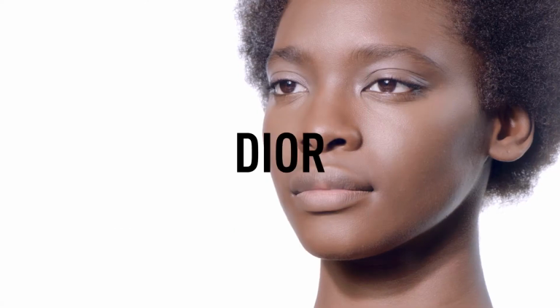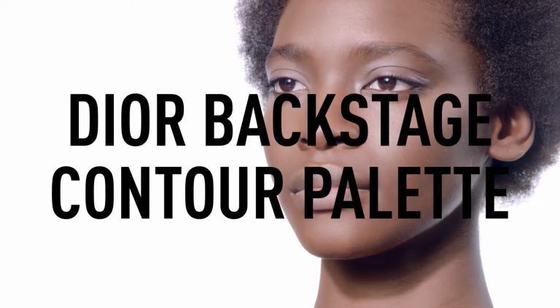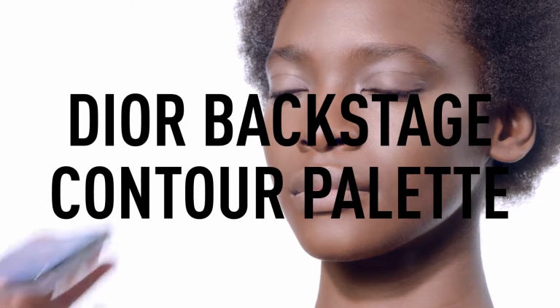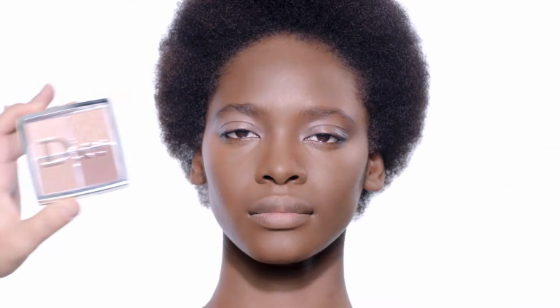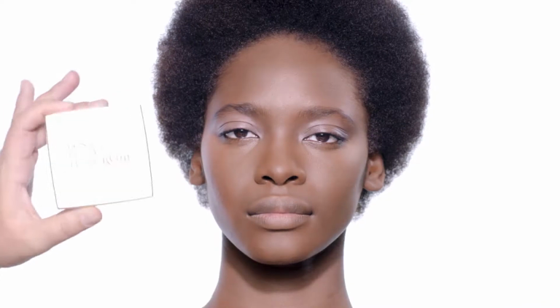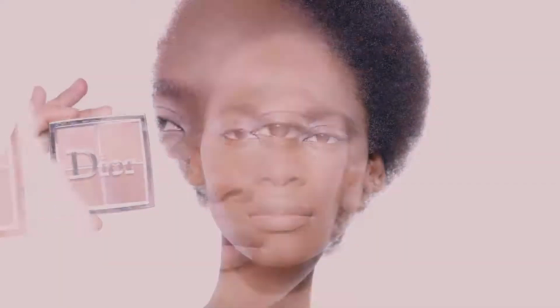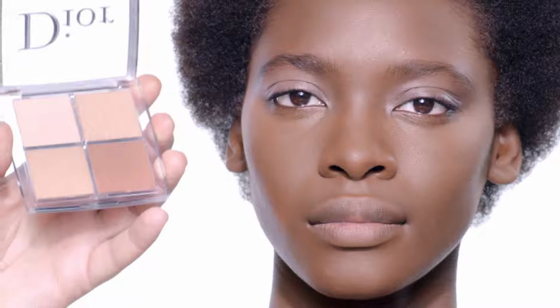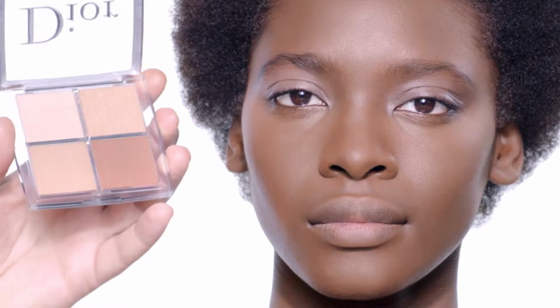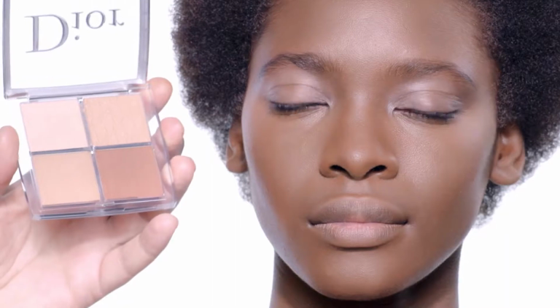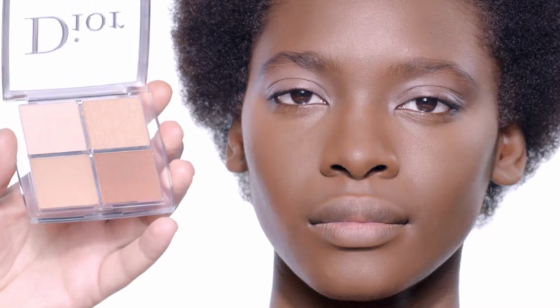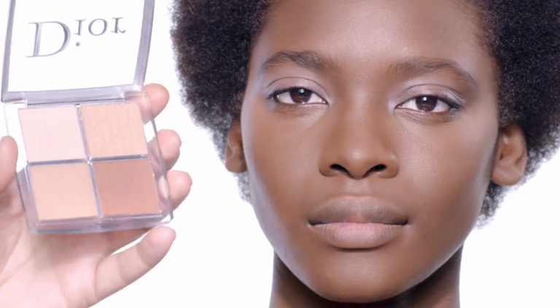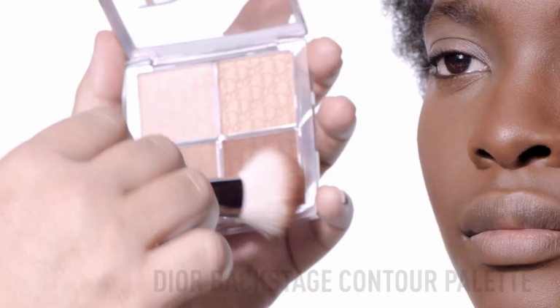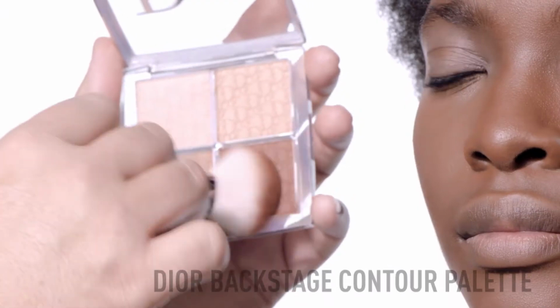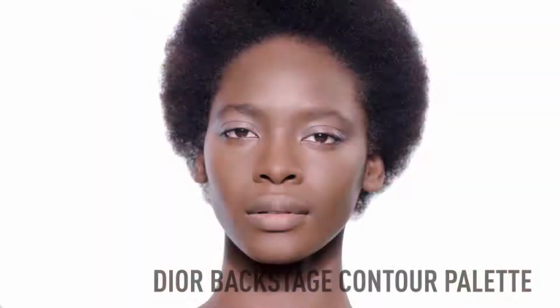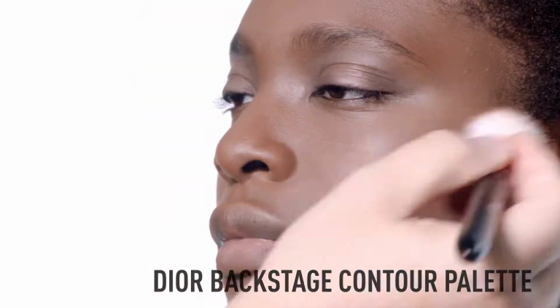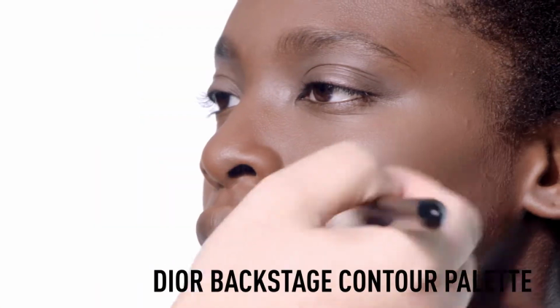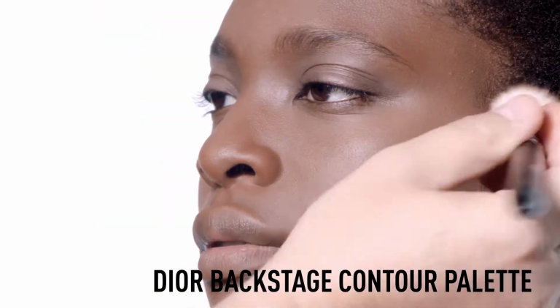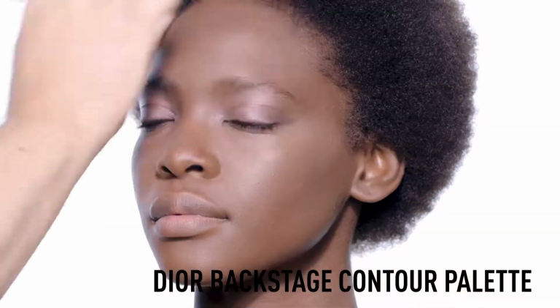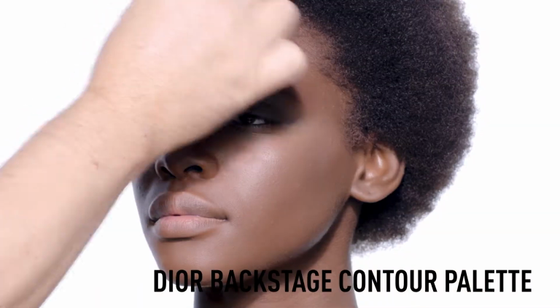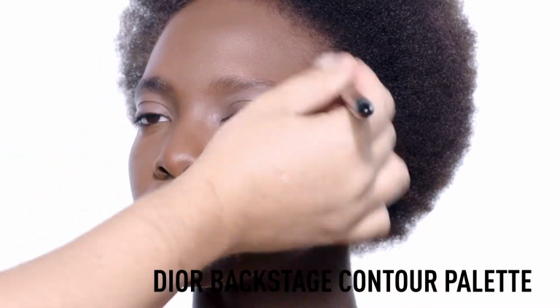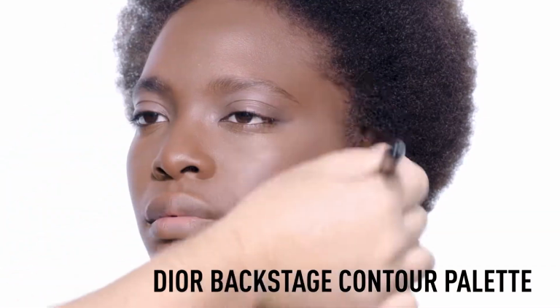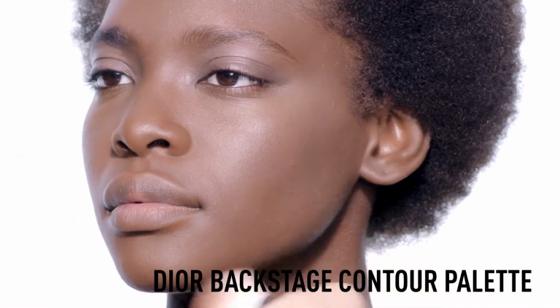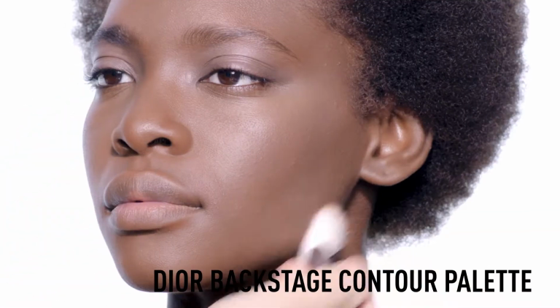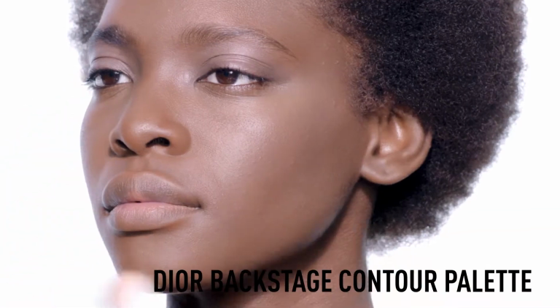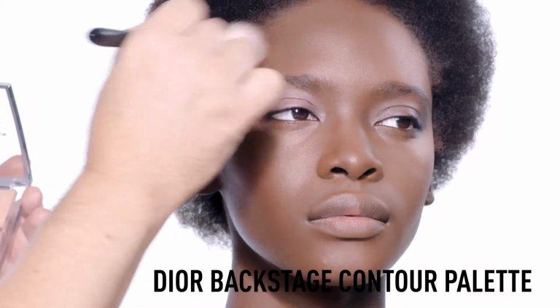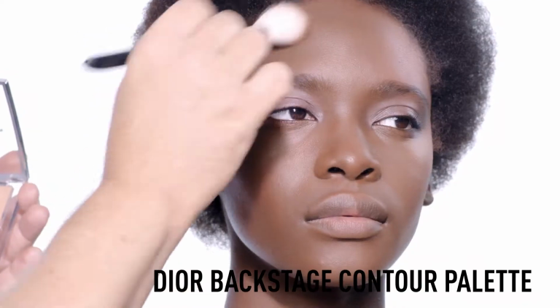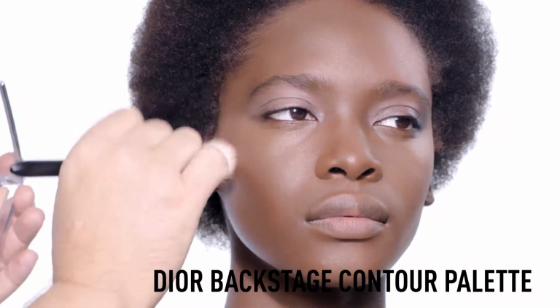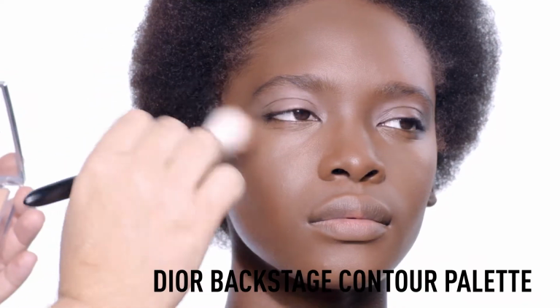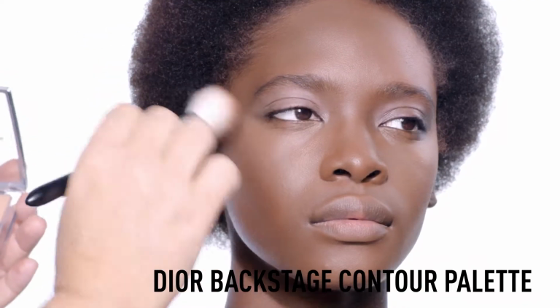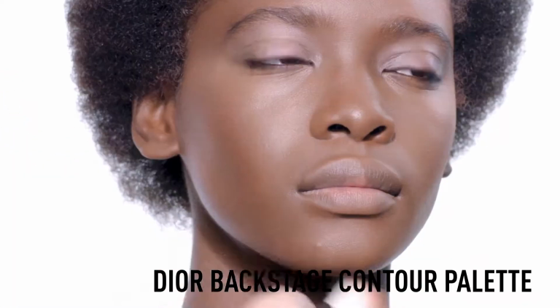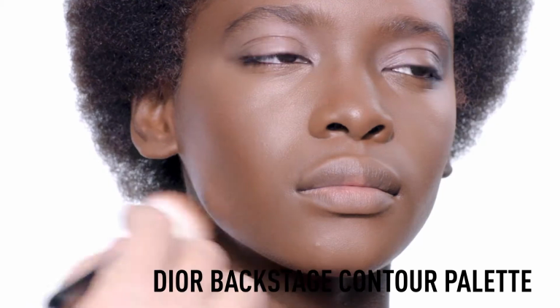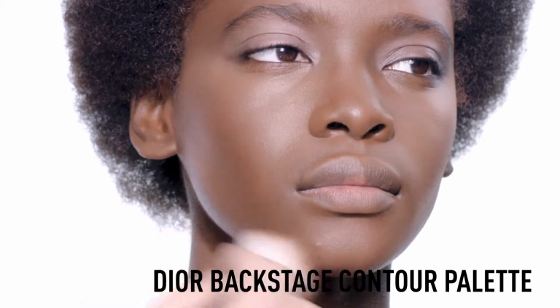Finish with your Dior Backstage Contour Palette. Apply the deep contour shade on your cheekbones to create a natural contouring effect.